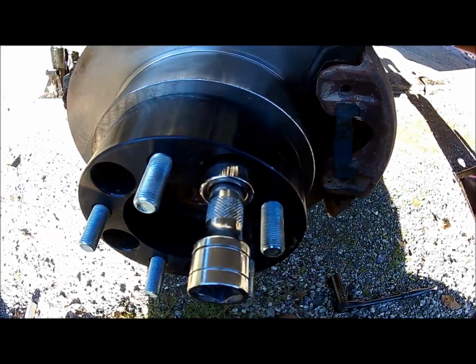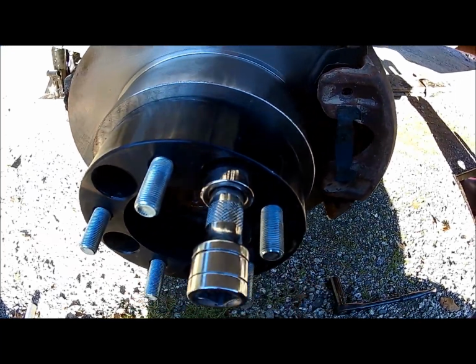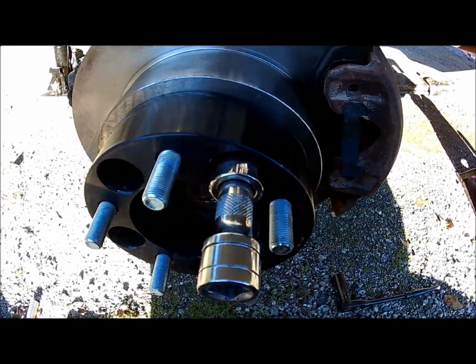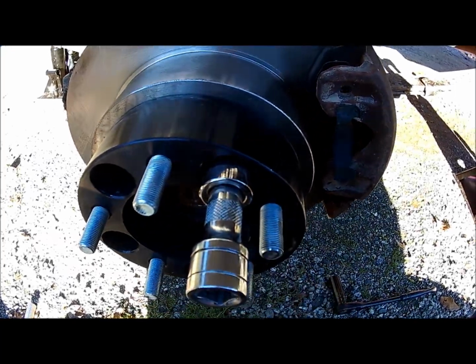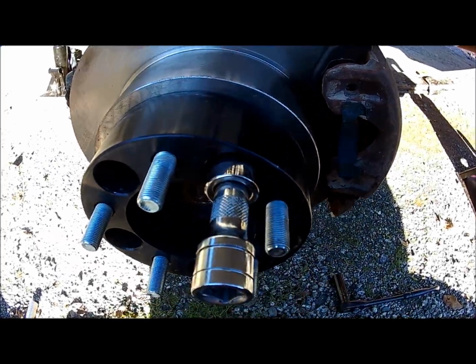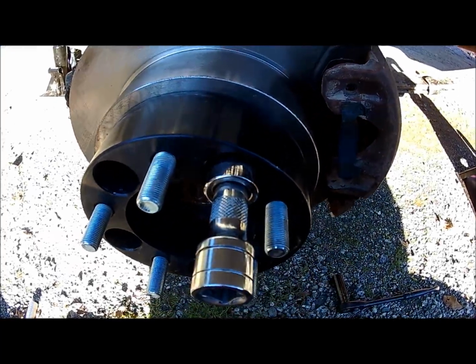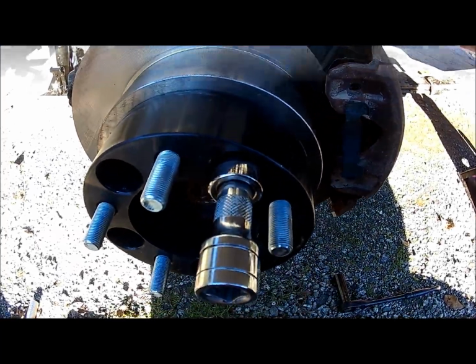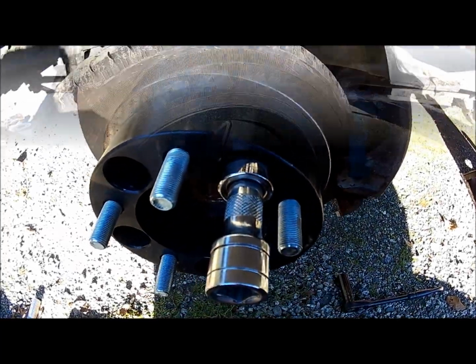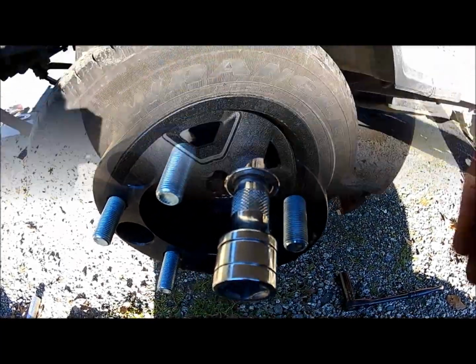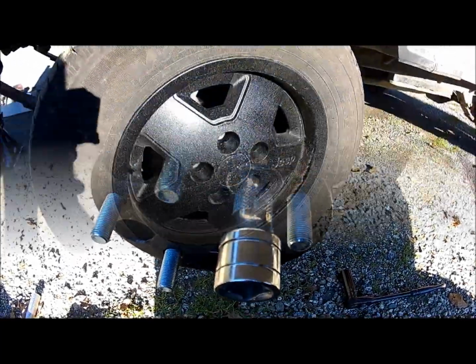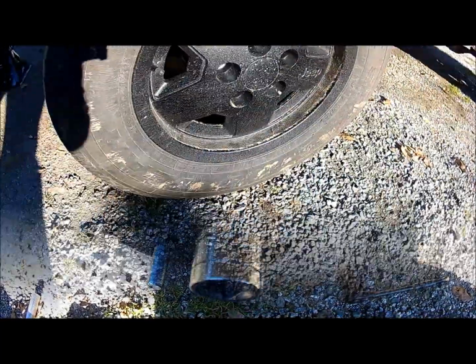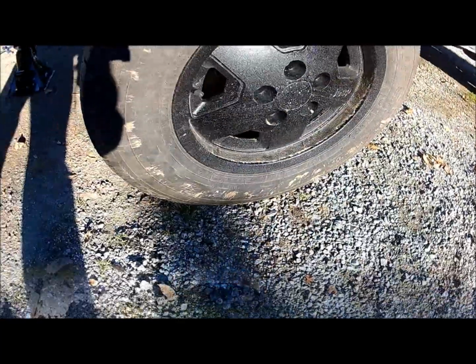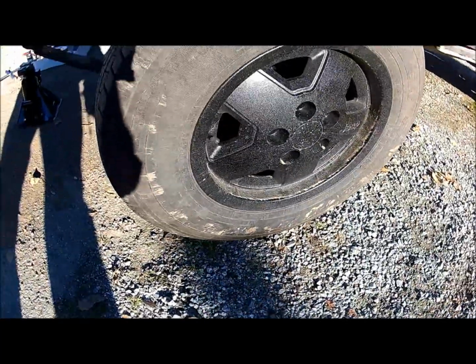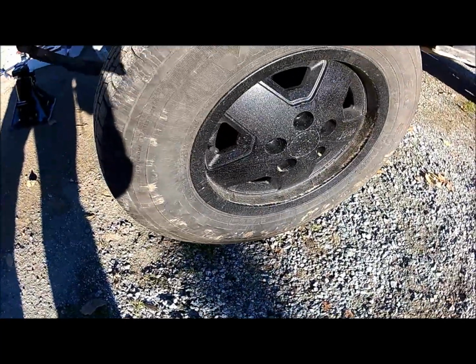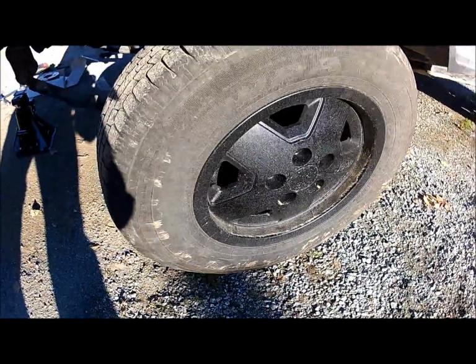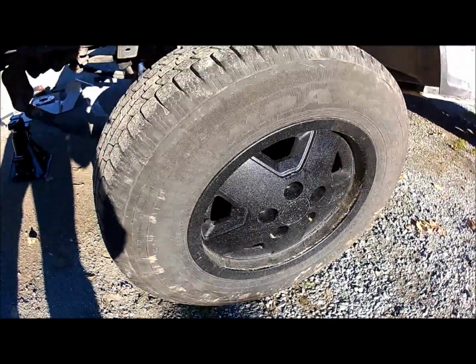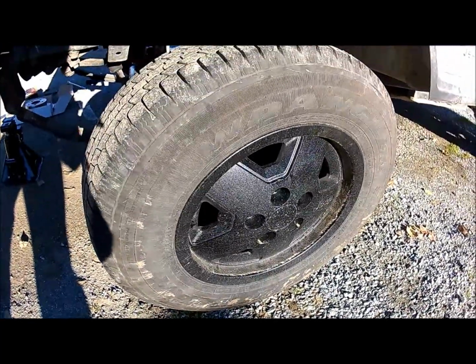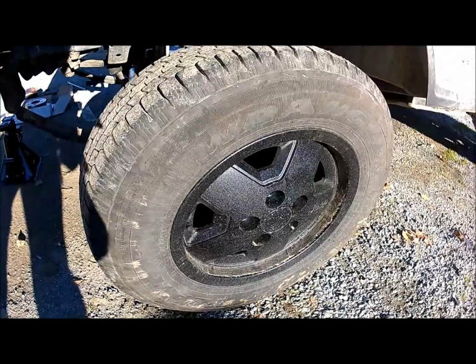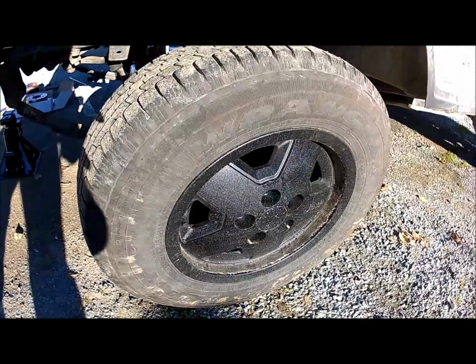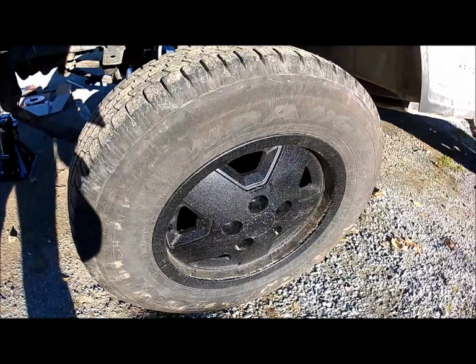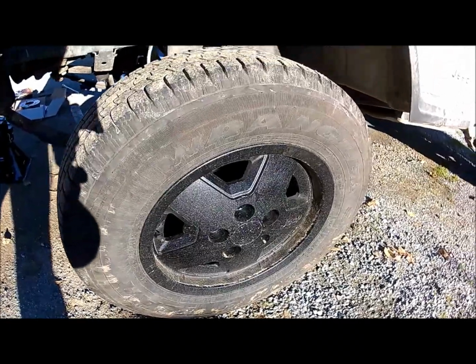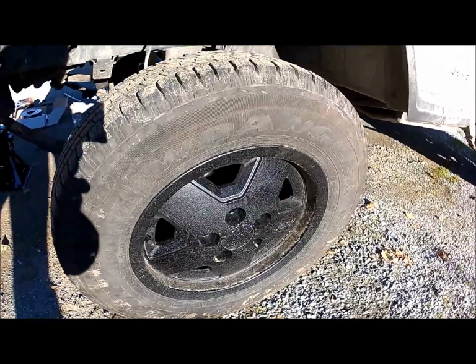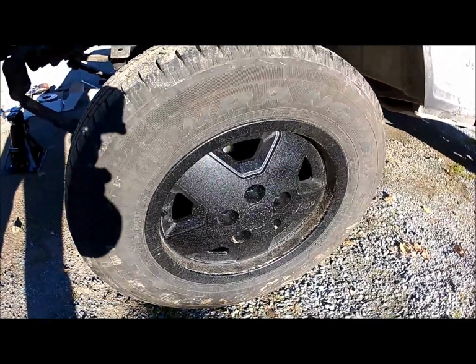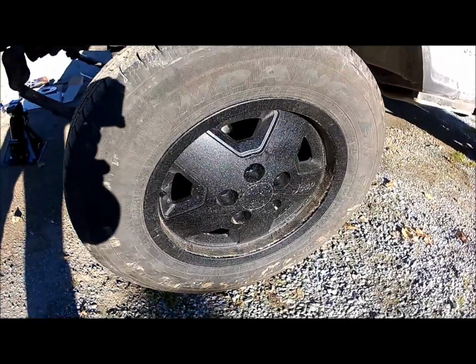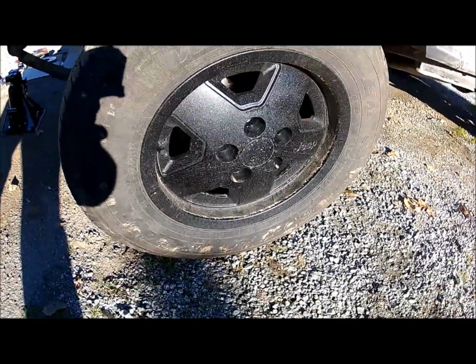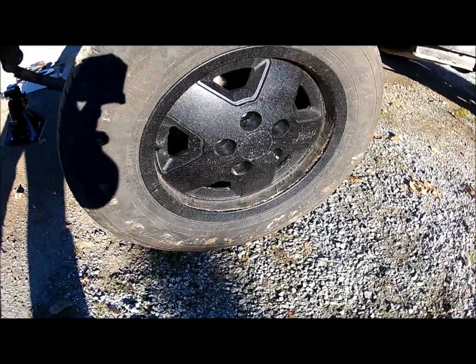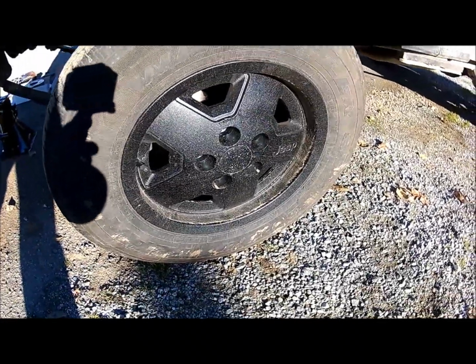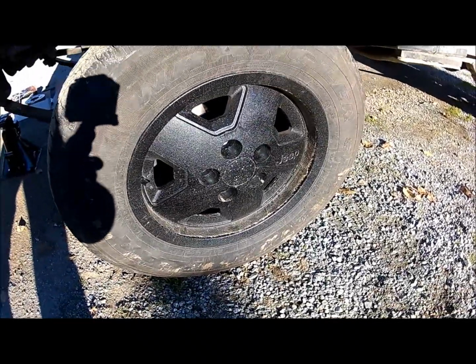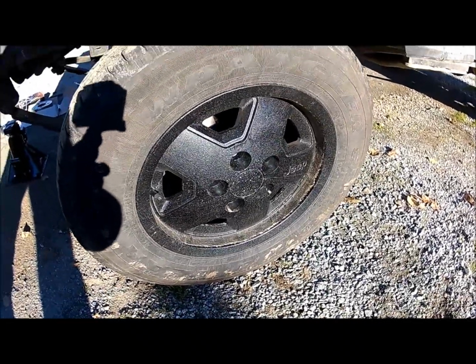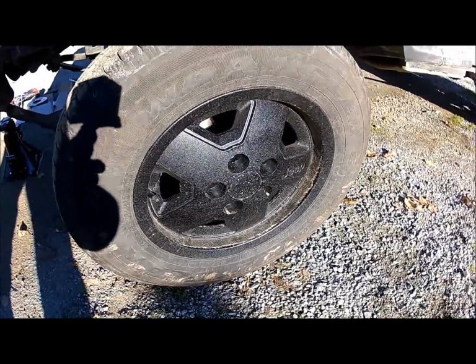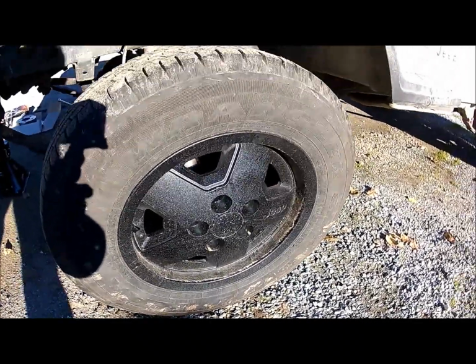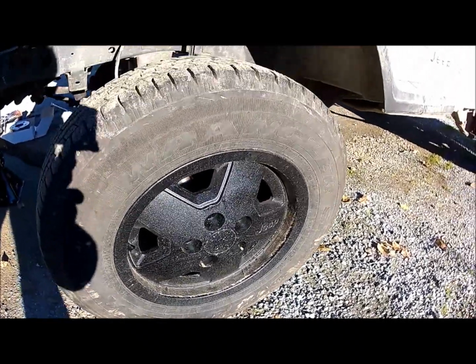Go ahead and put your wheel back on, drop it back down to the ground, and repeat the same steps on the other side.